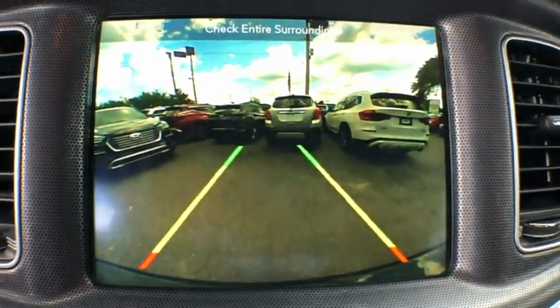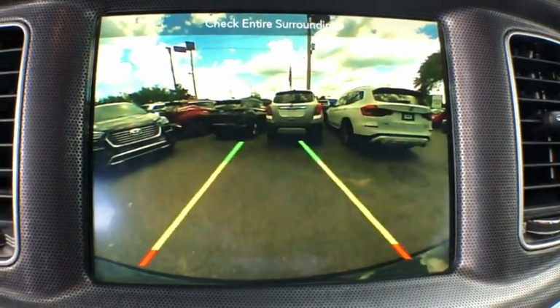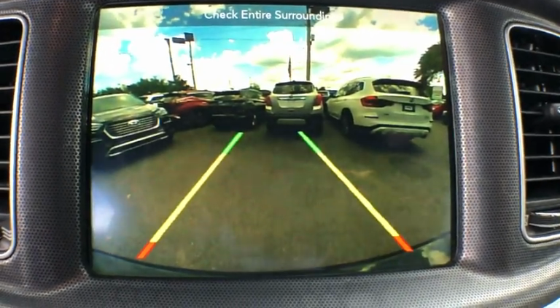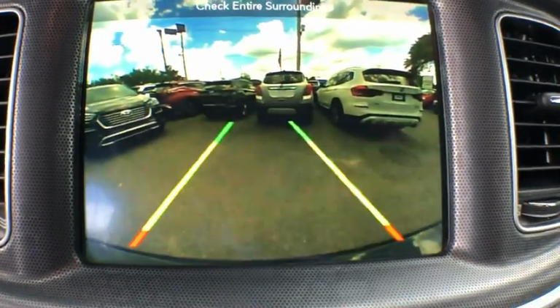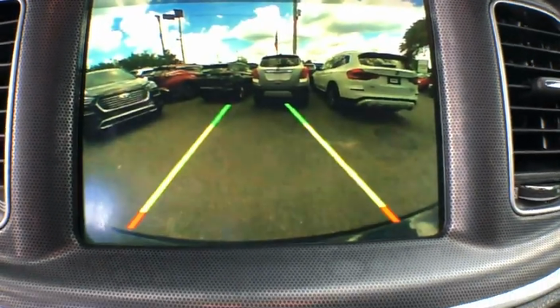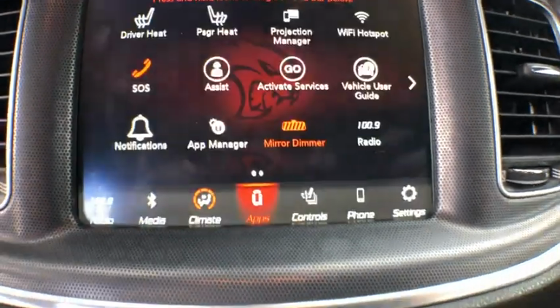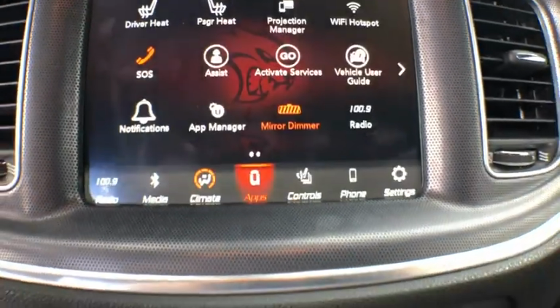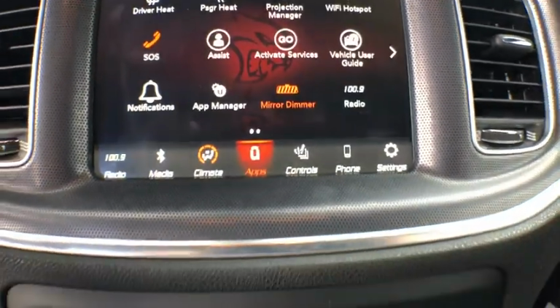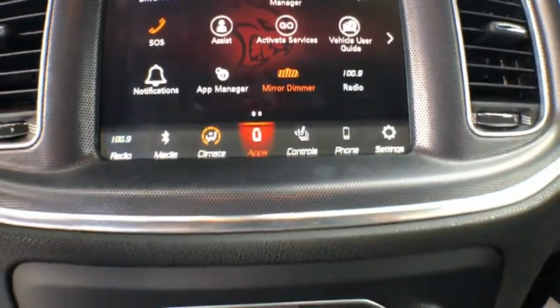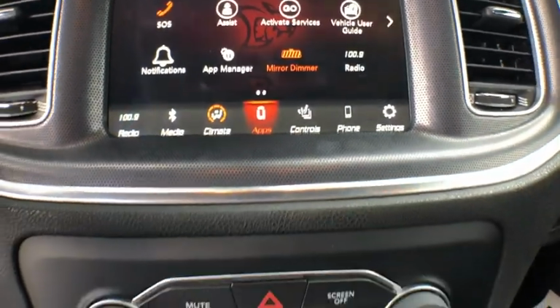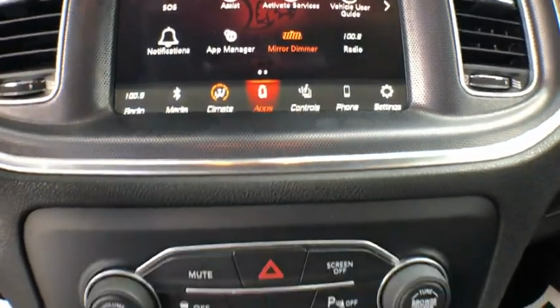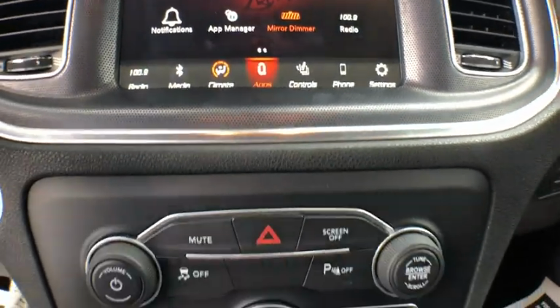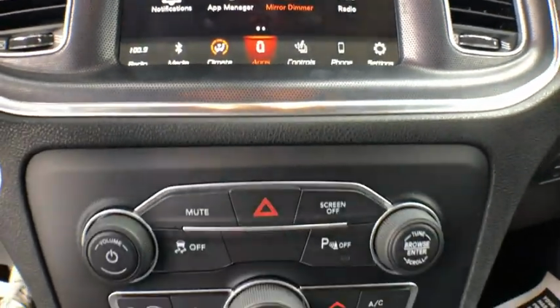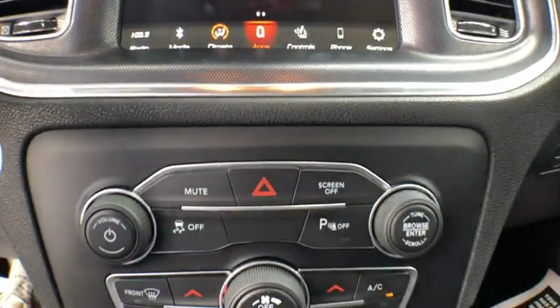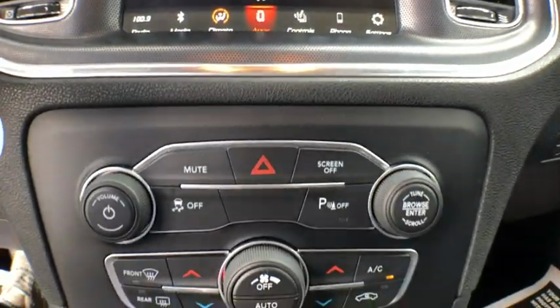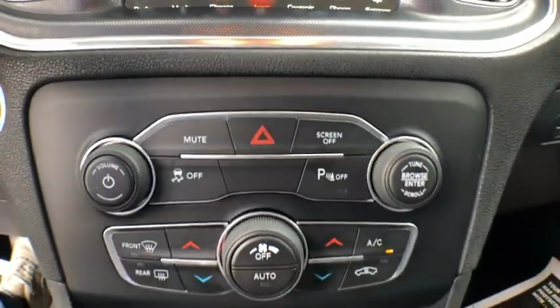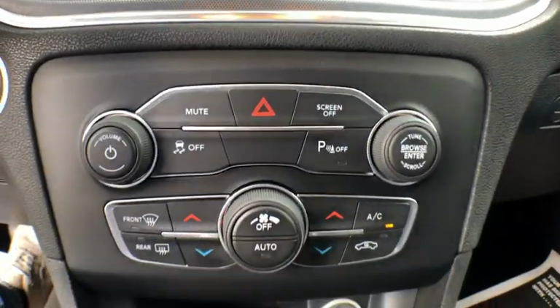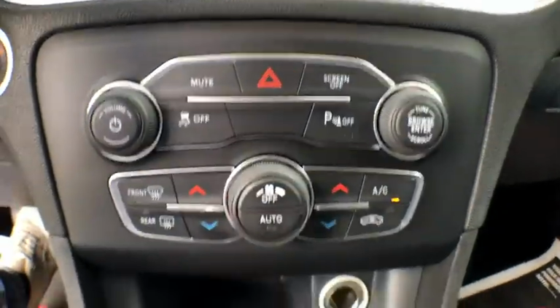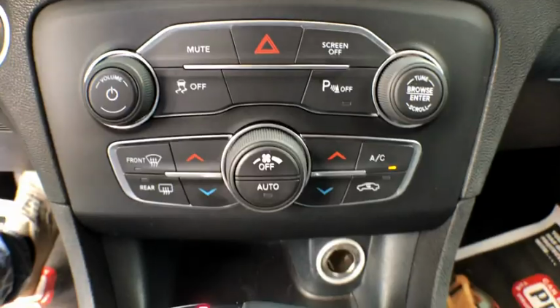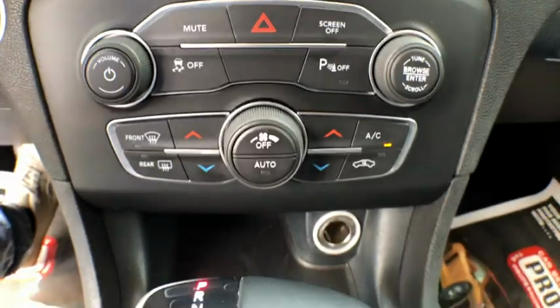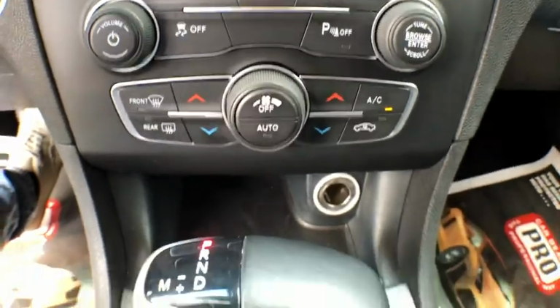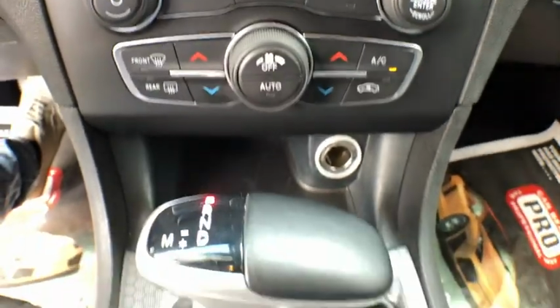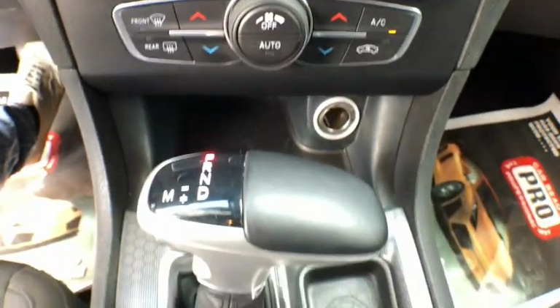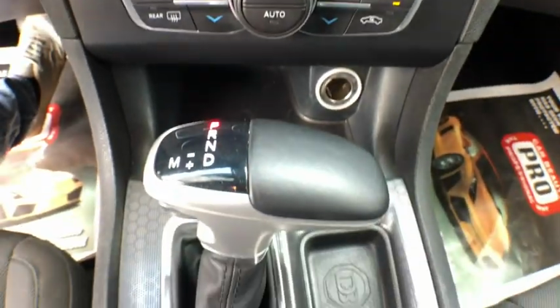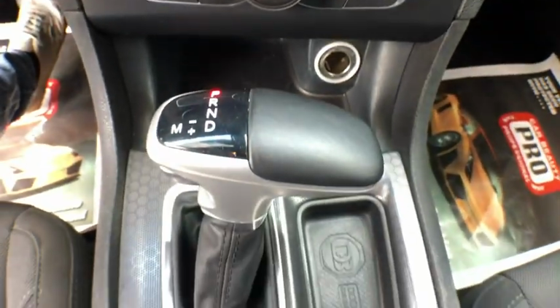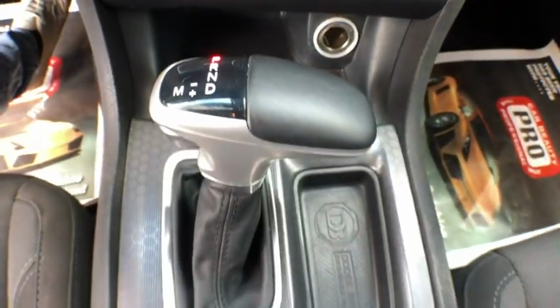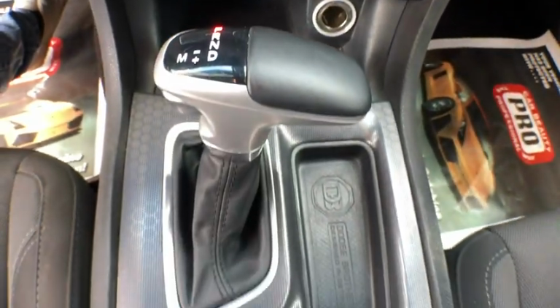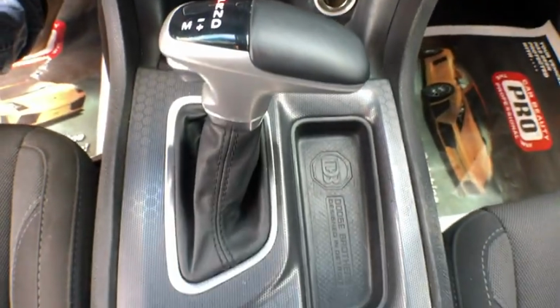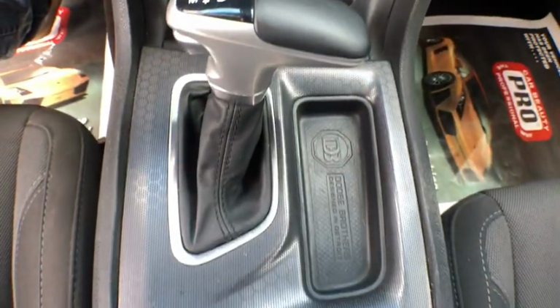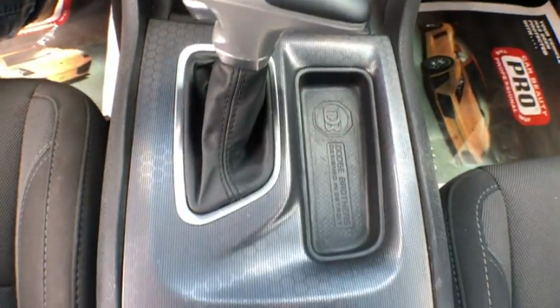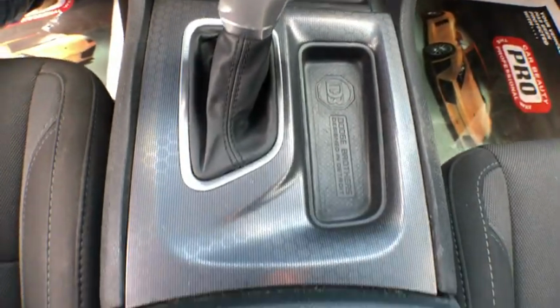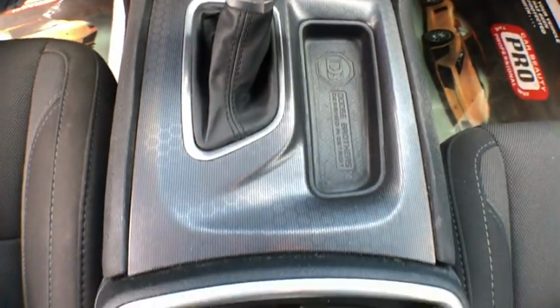Cloth upholstery, automatic air conditioning, halogen headlamps, power mirrors. Come take a test drive today.